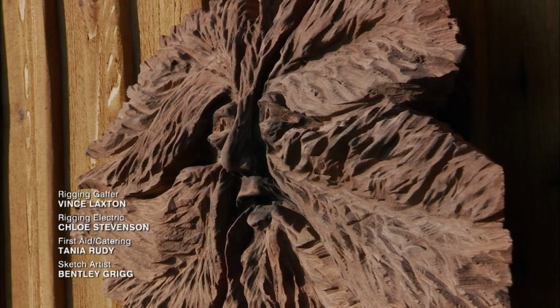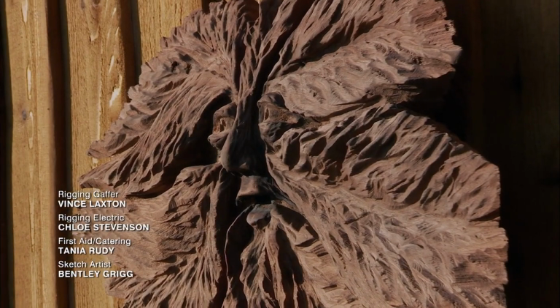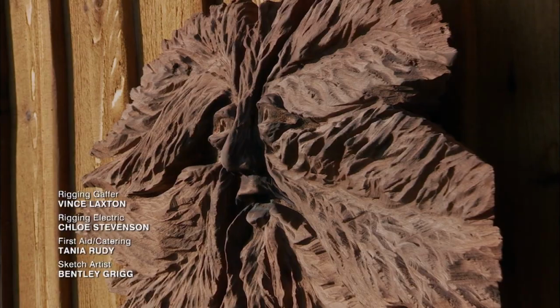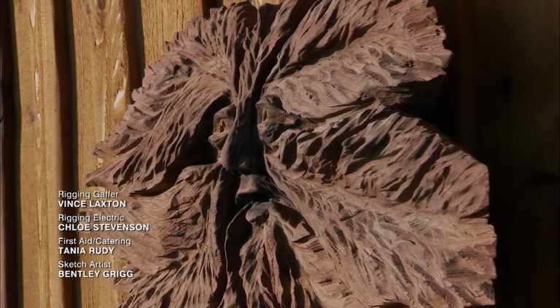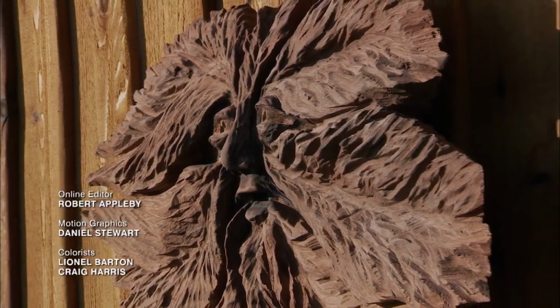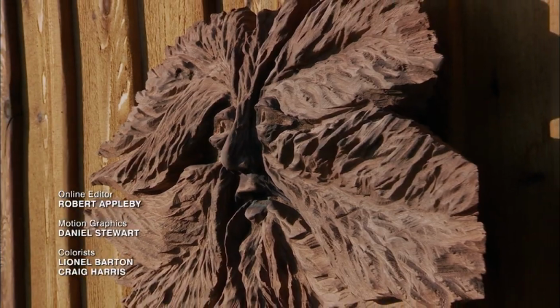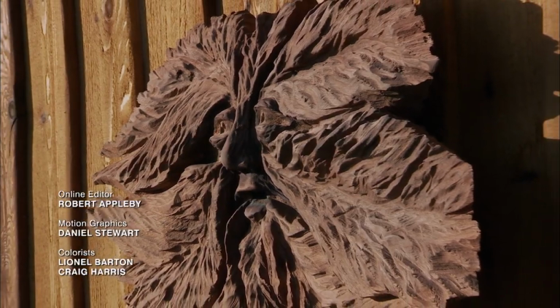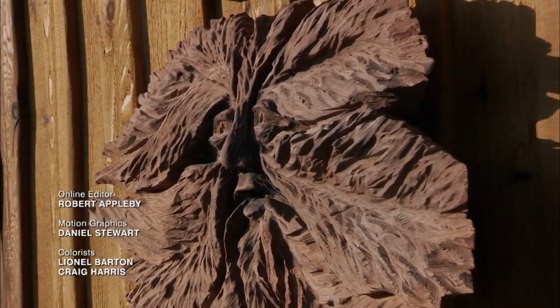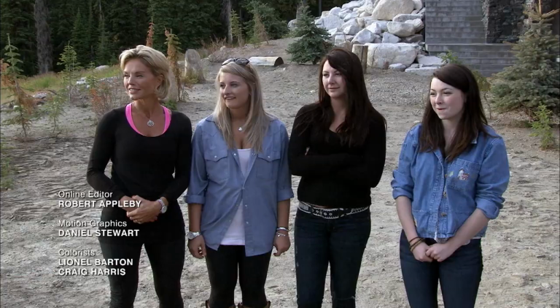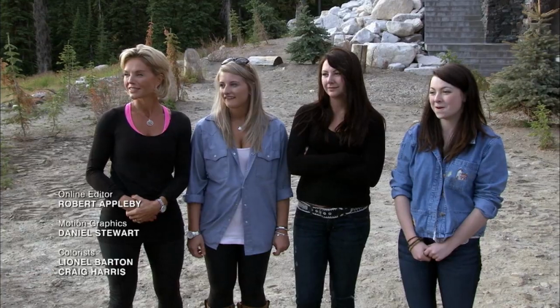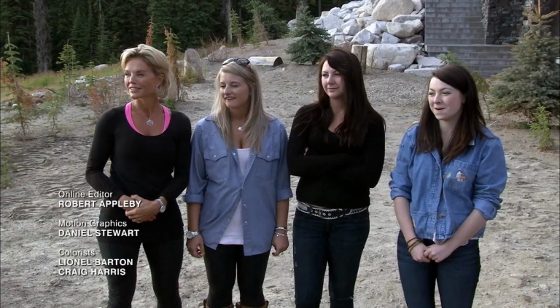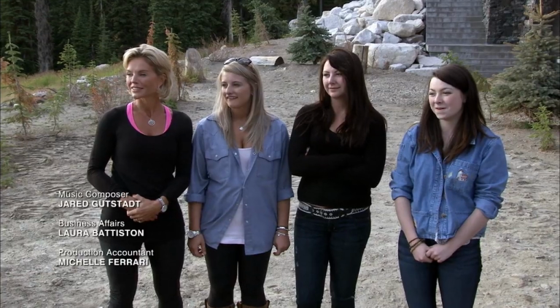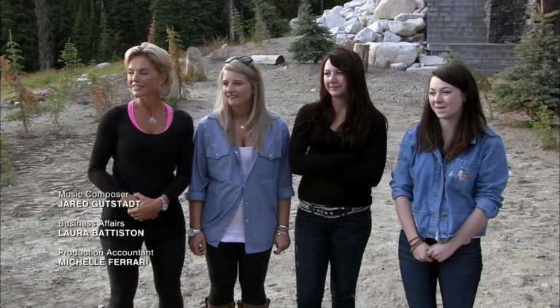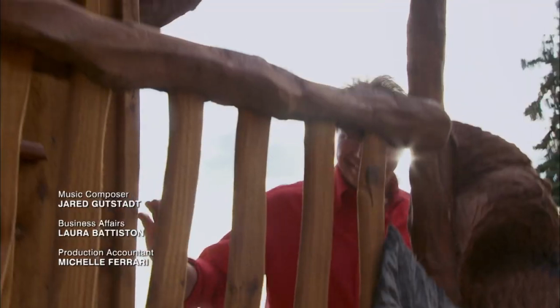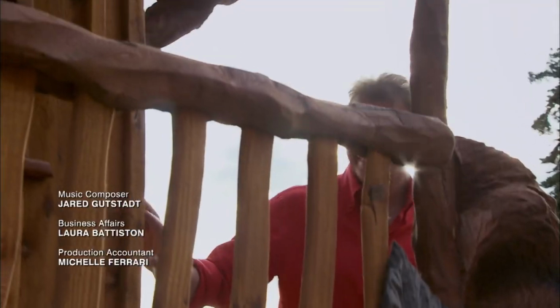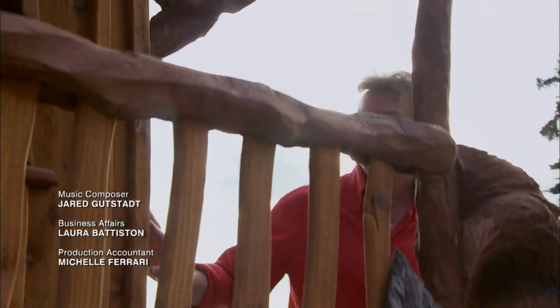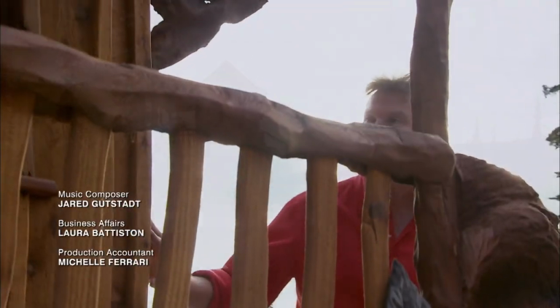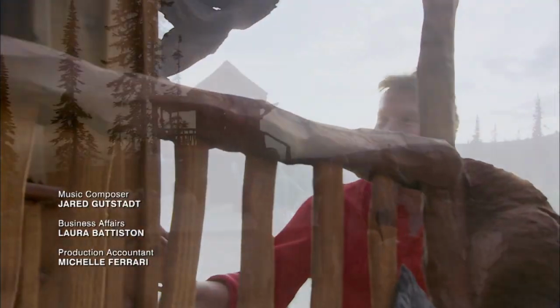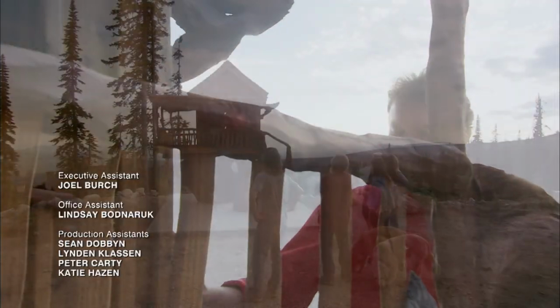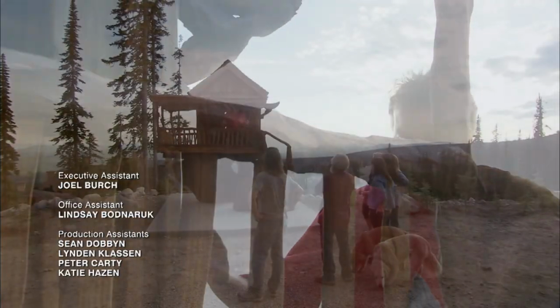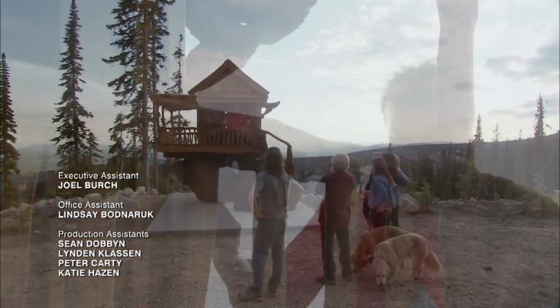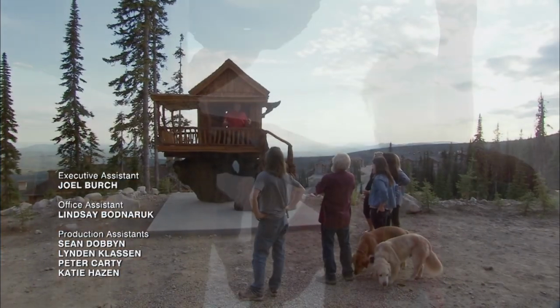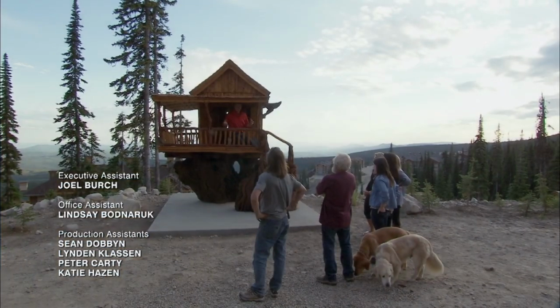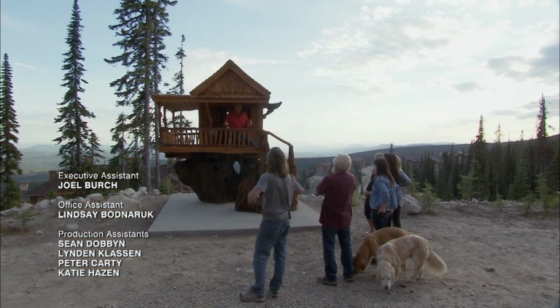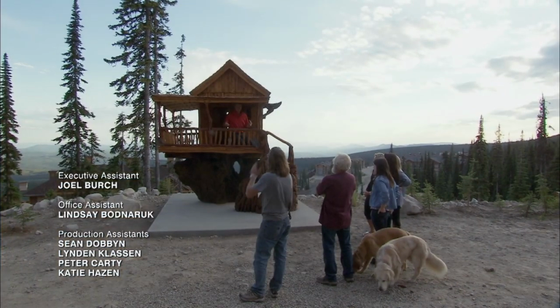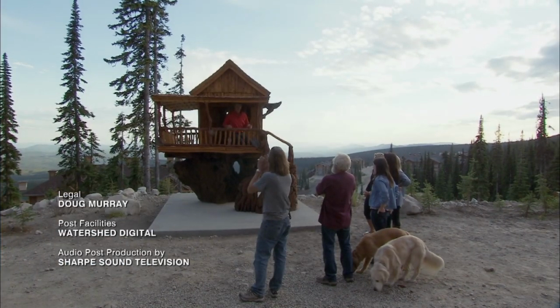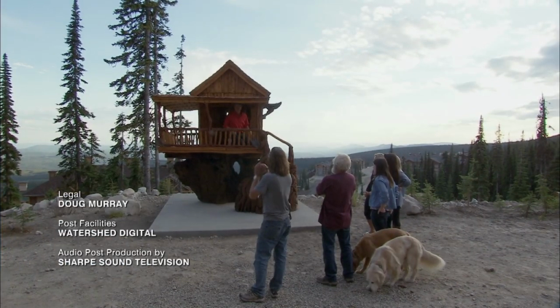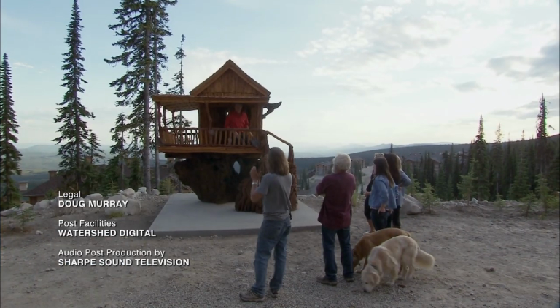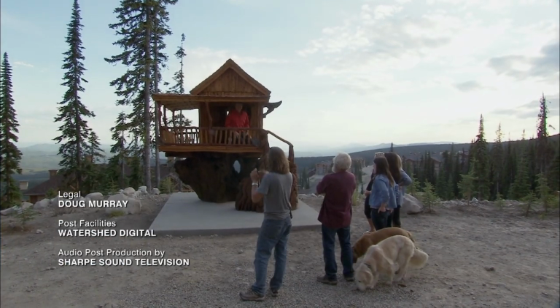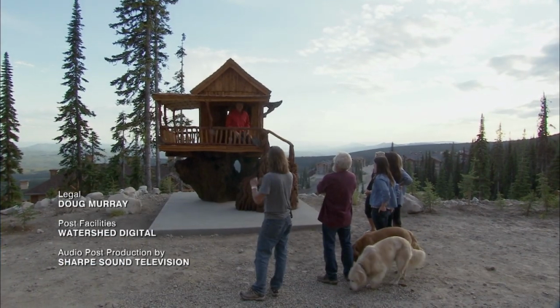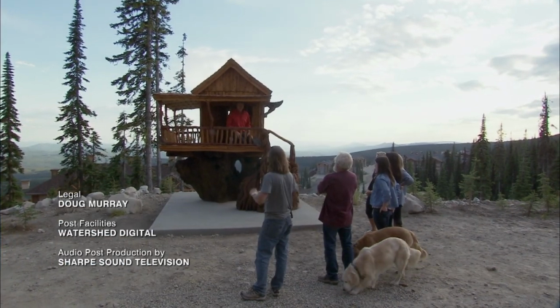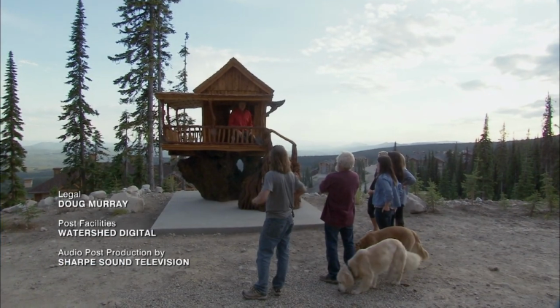I bet I could stand up there. He's testing out the quality now. There's probably room for a yoga mat in there.